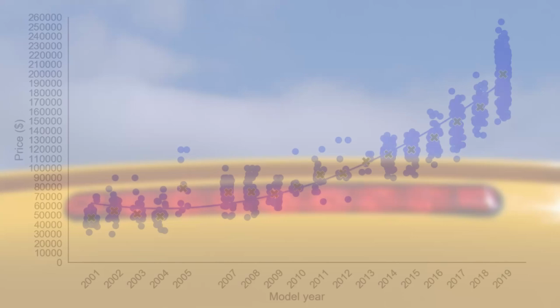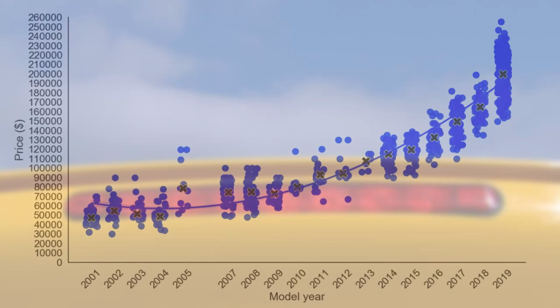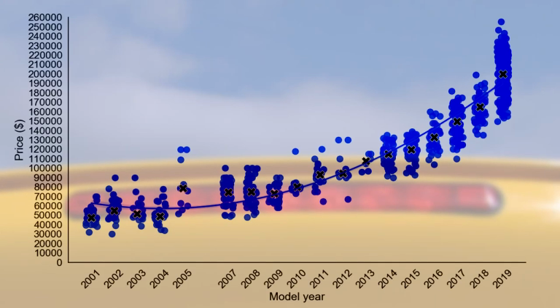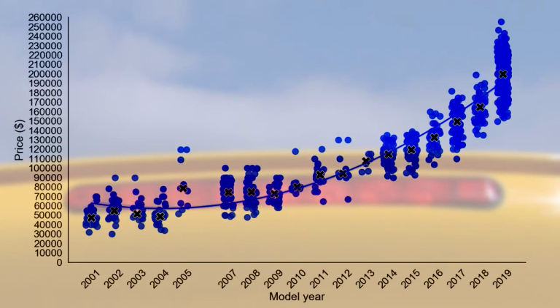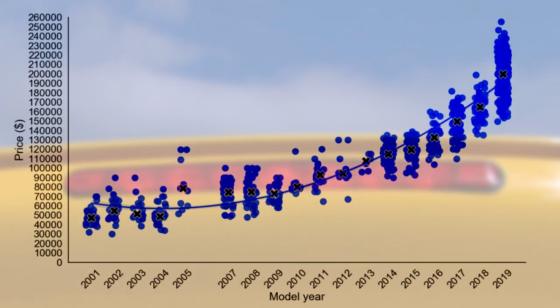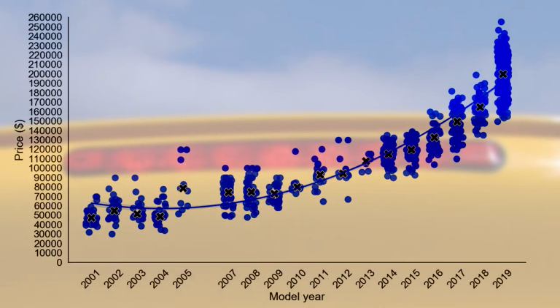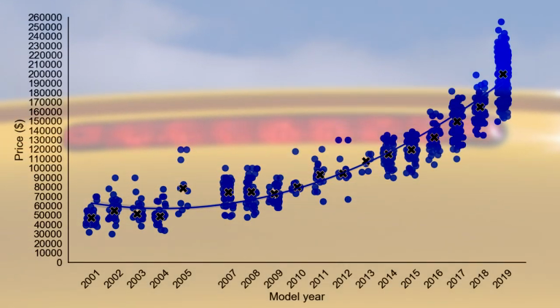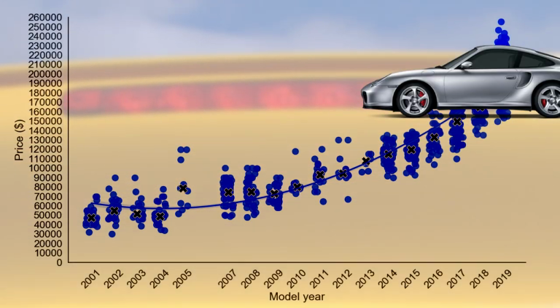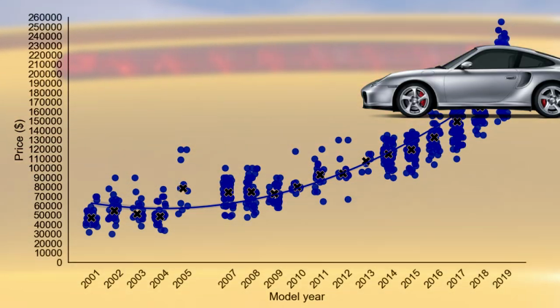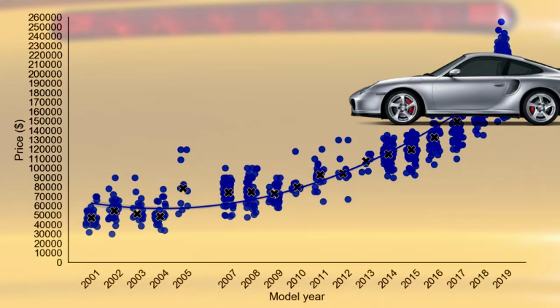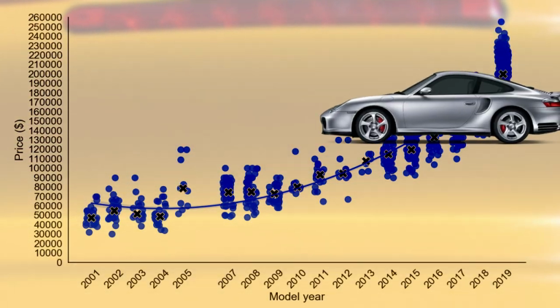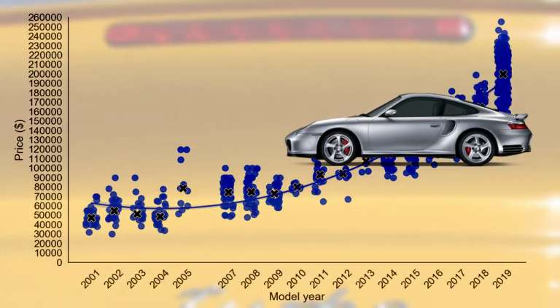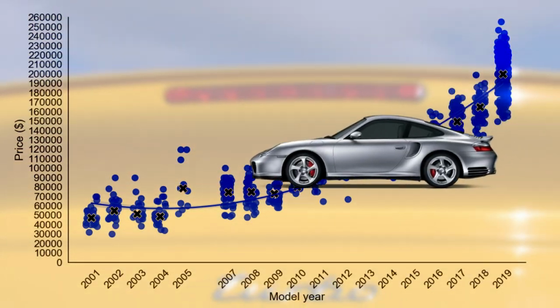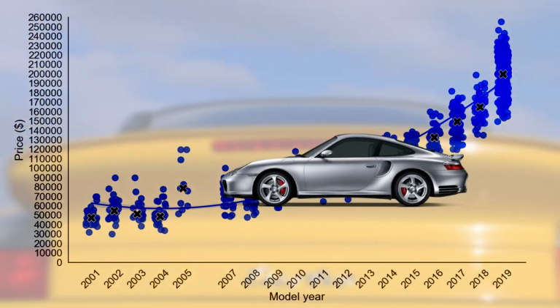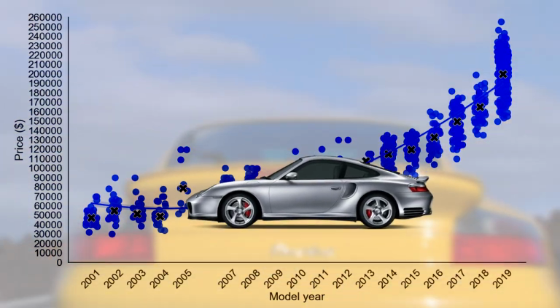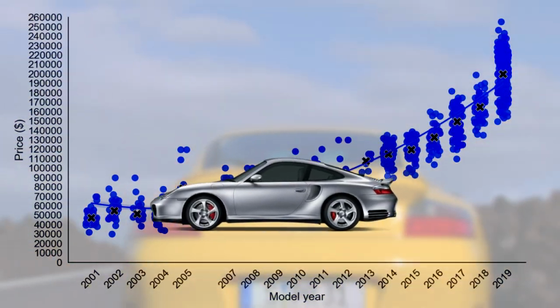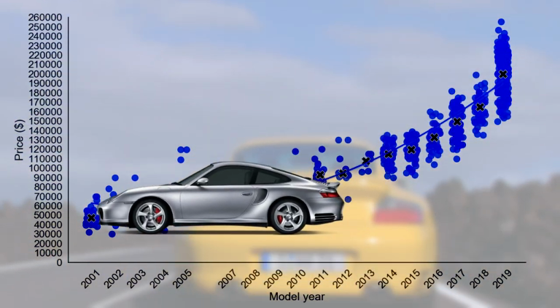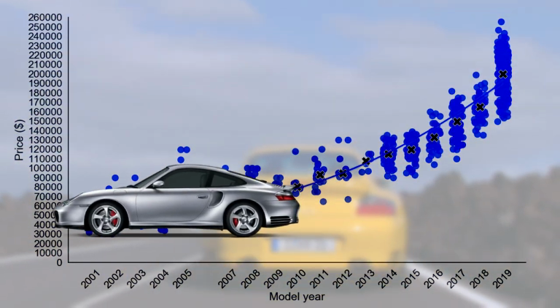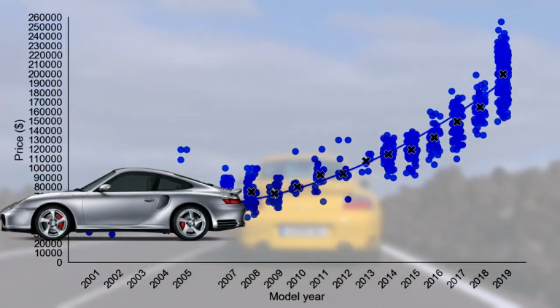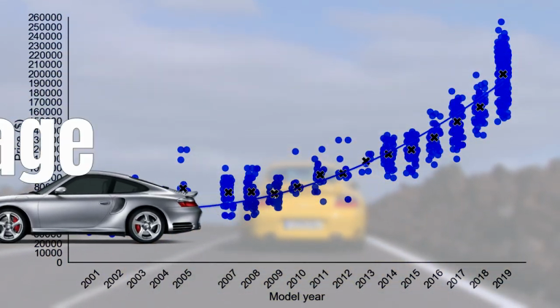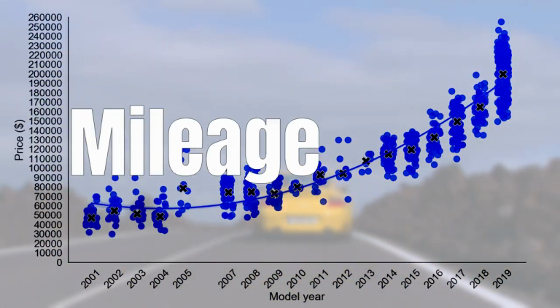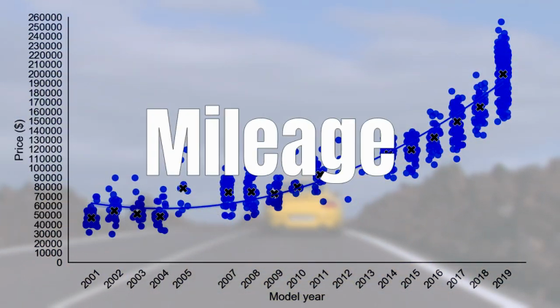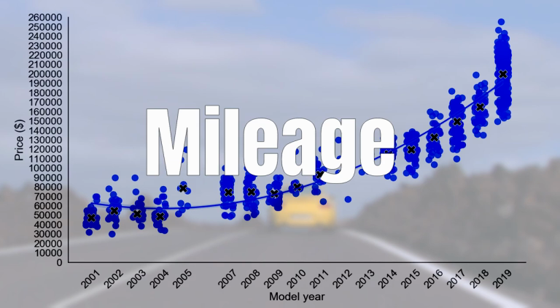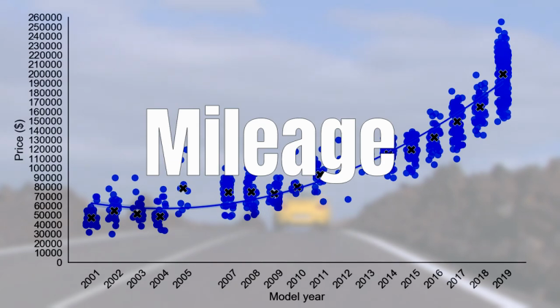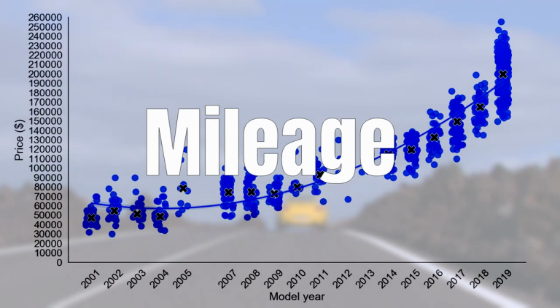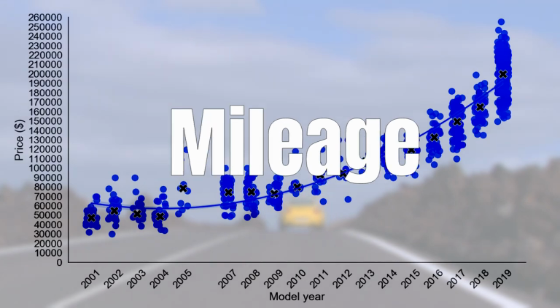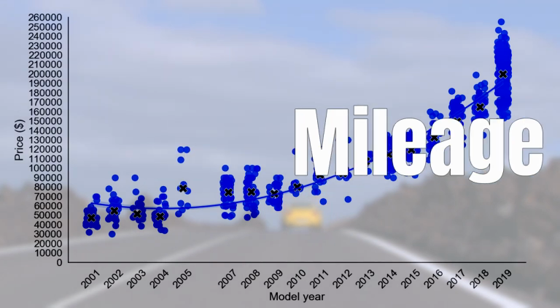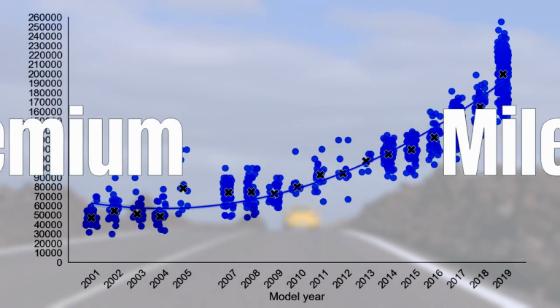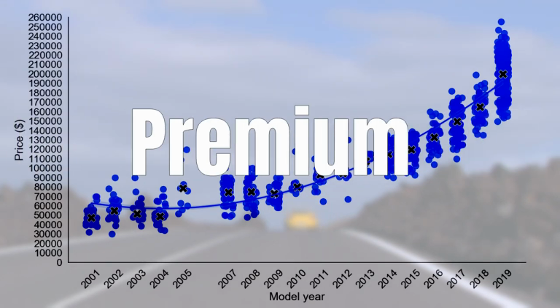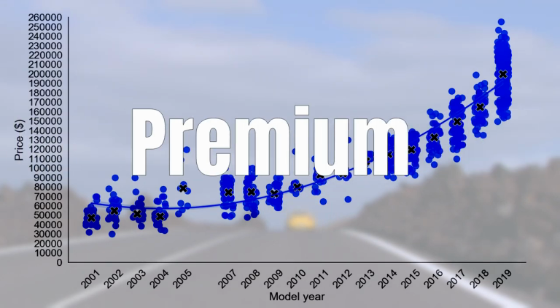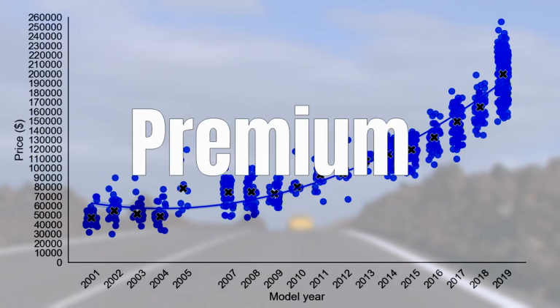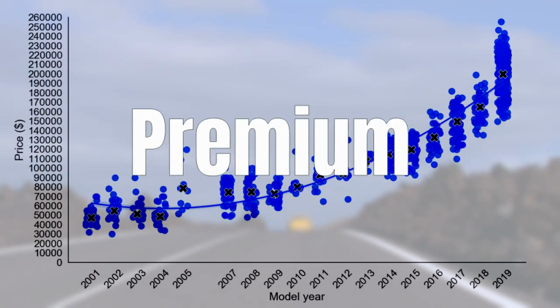In this video I will show you if the 996 turbo market has already bottomed out, how sensitive they are to mileage, and which cars sell for a premium.